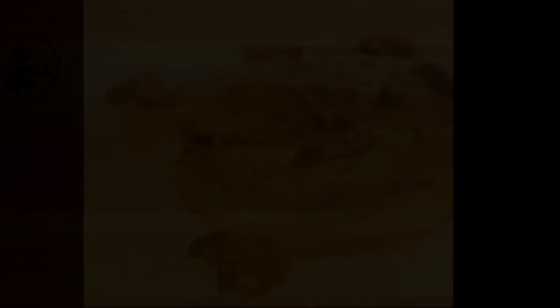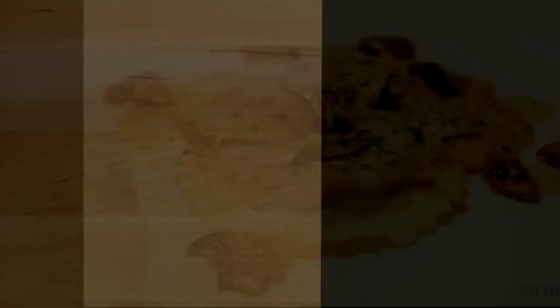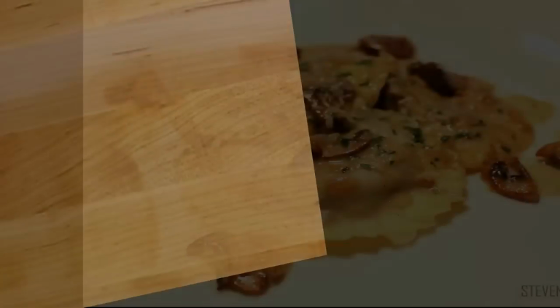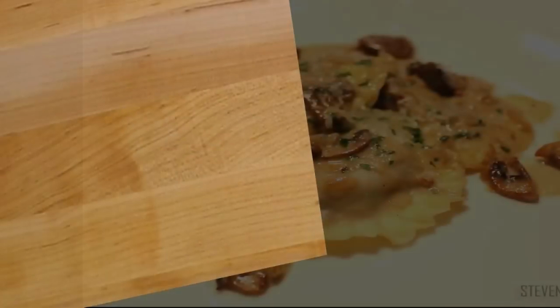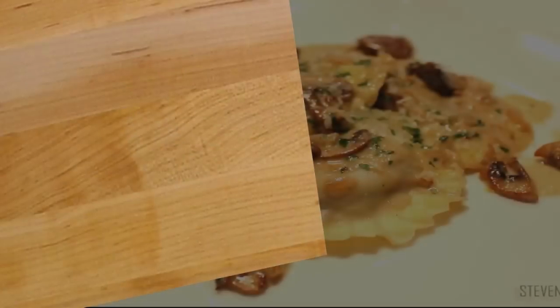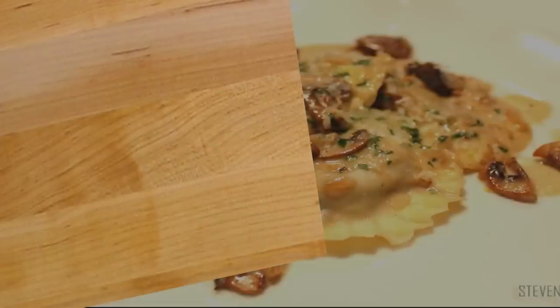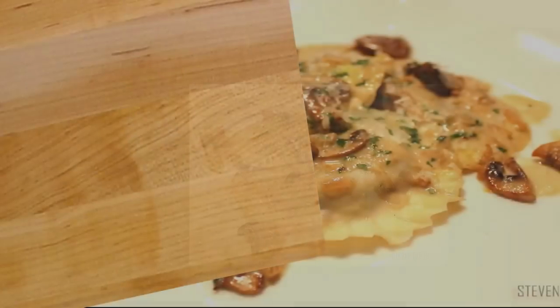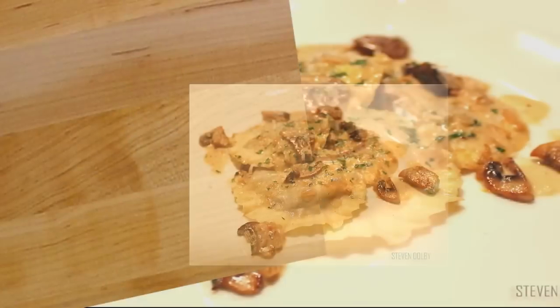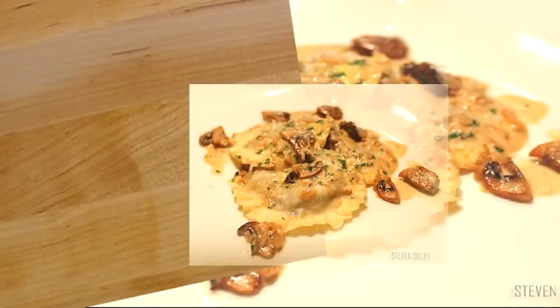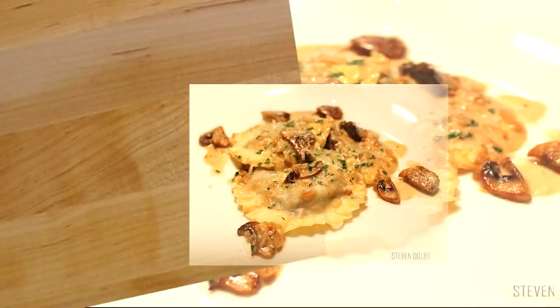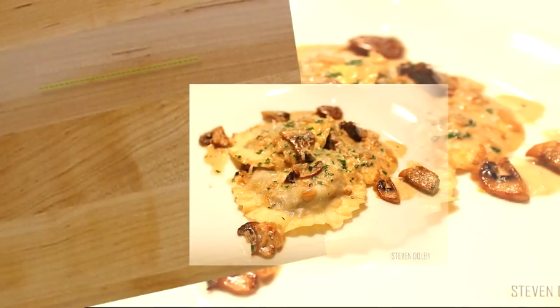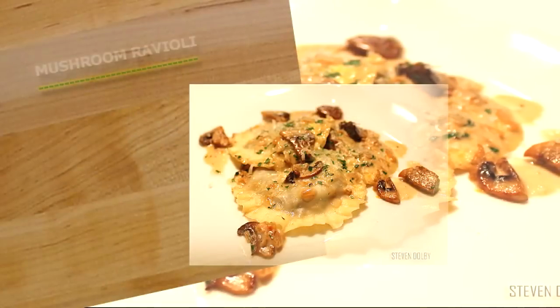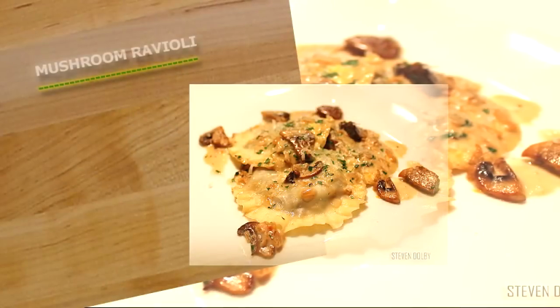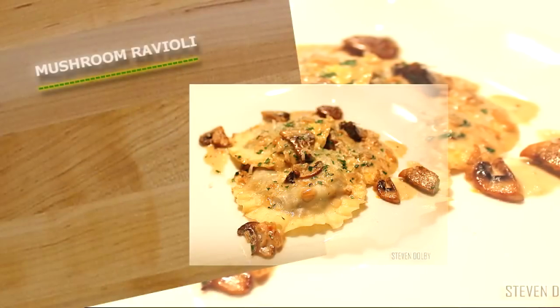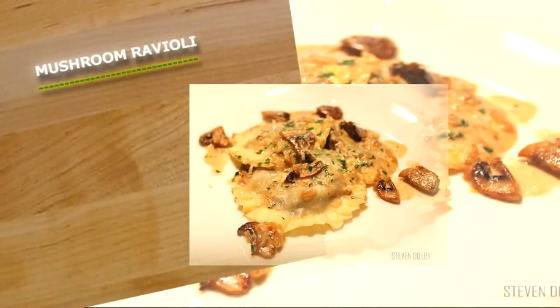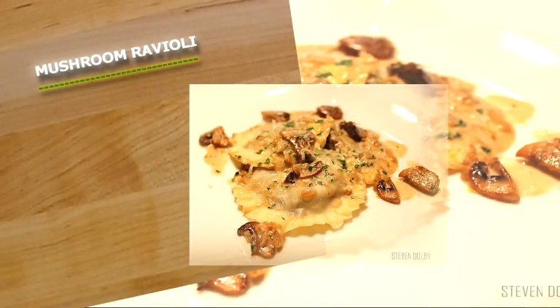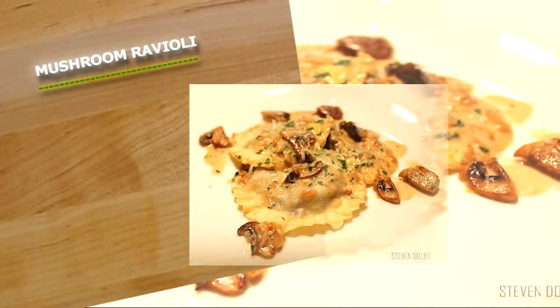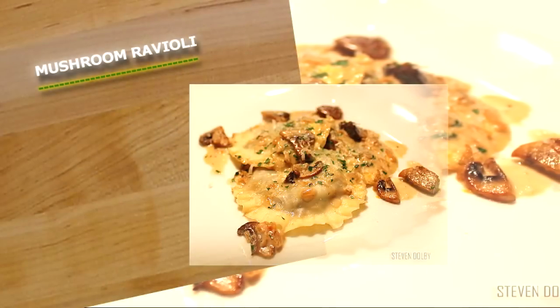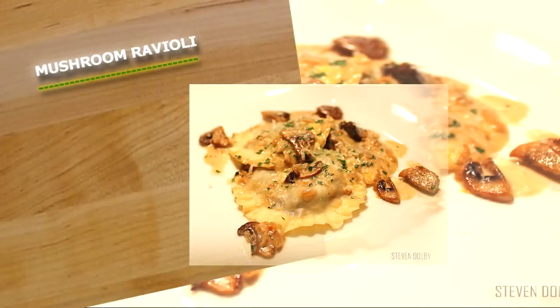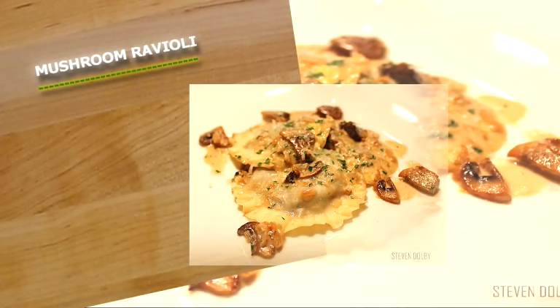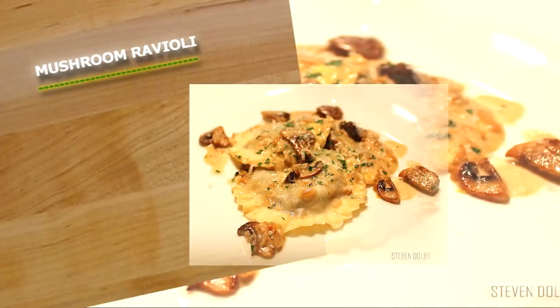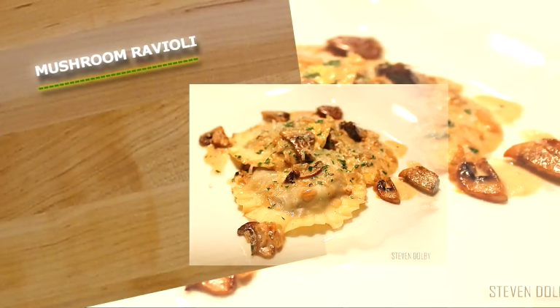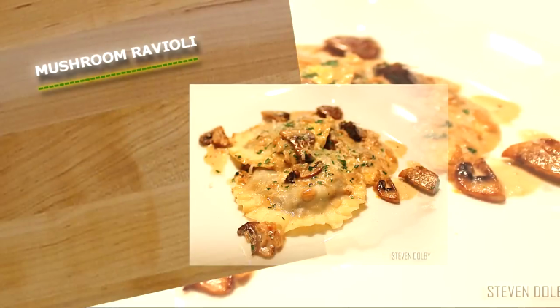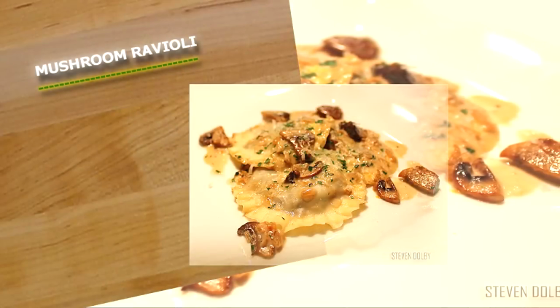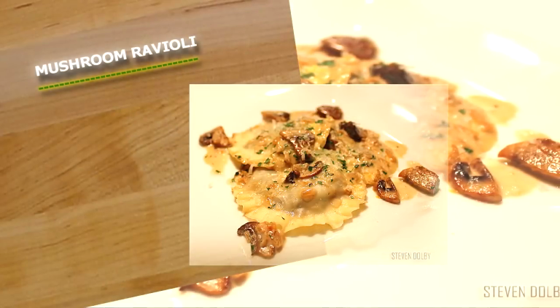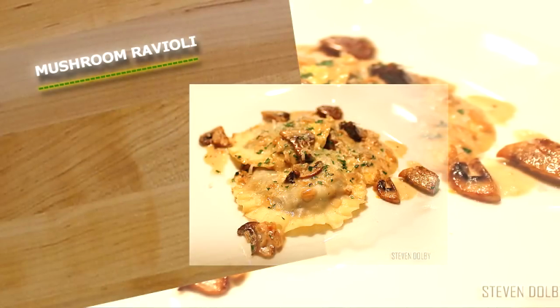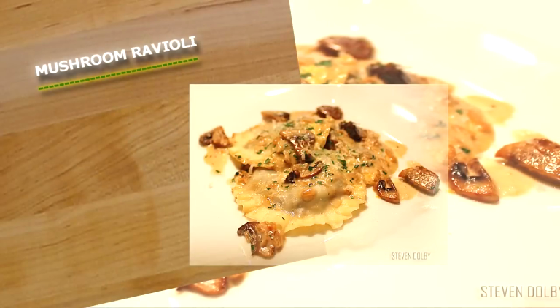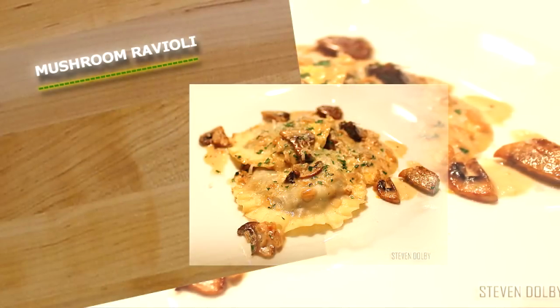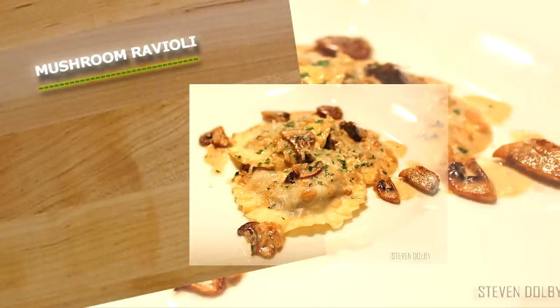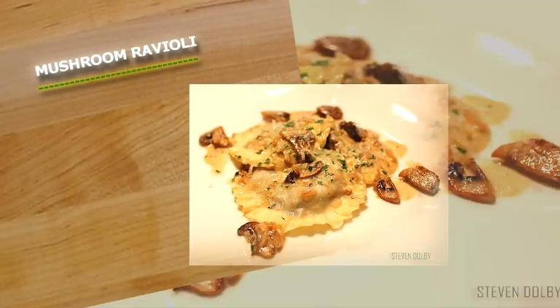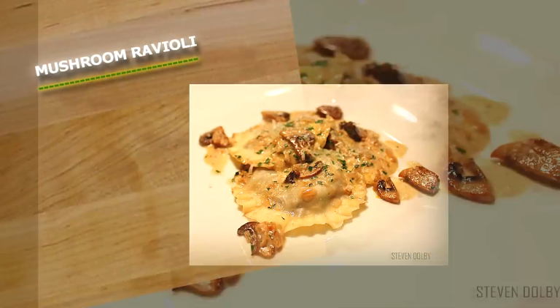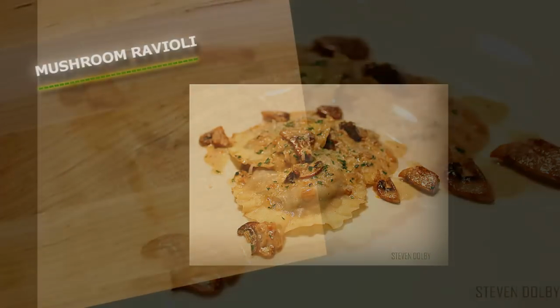Hi guys, what we're going to be cooking today is a beautiful mushroom ravioli, perfect for Valentine's Day.